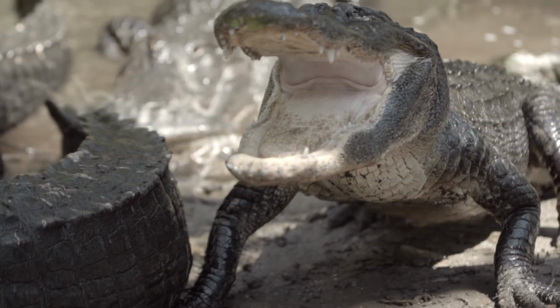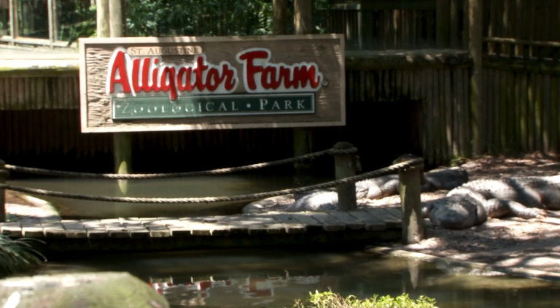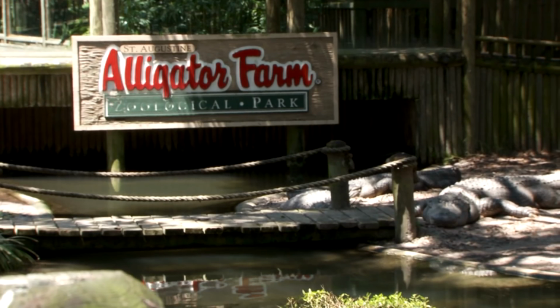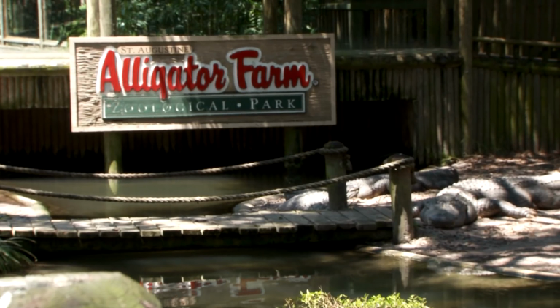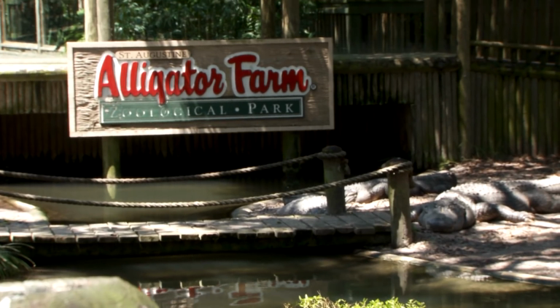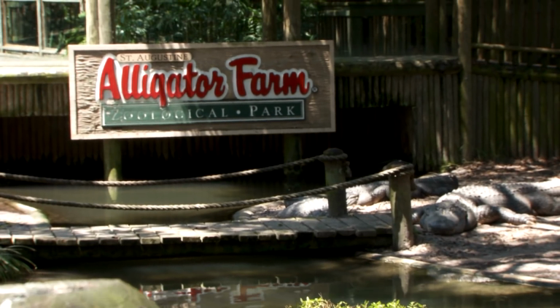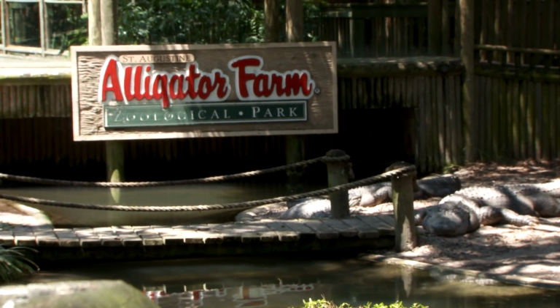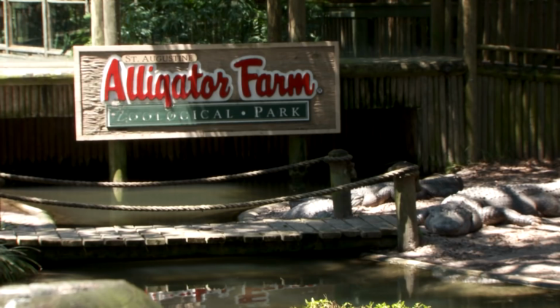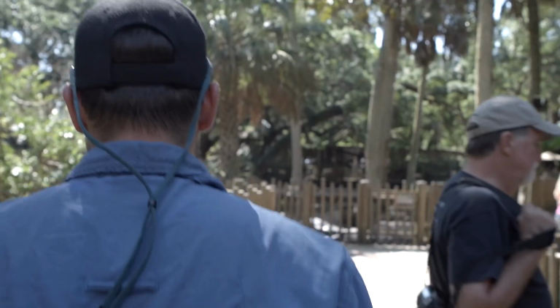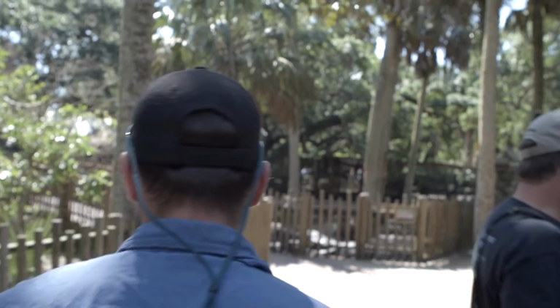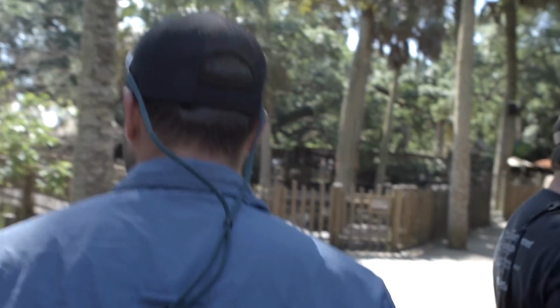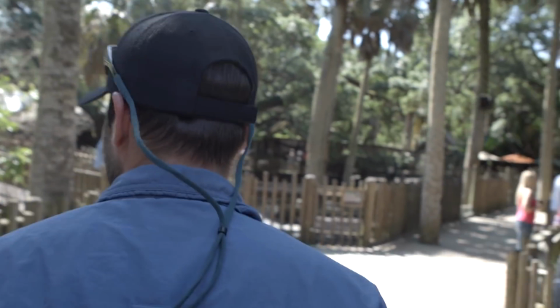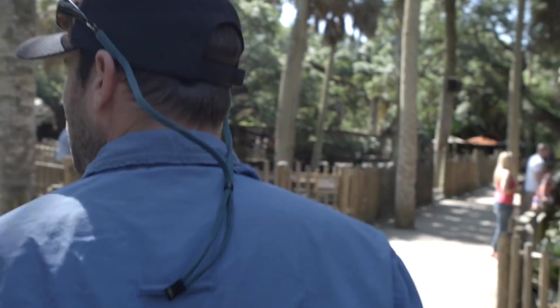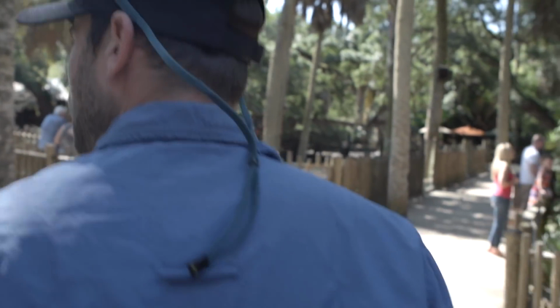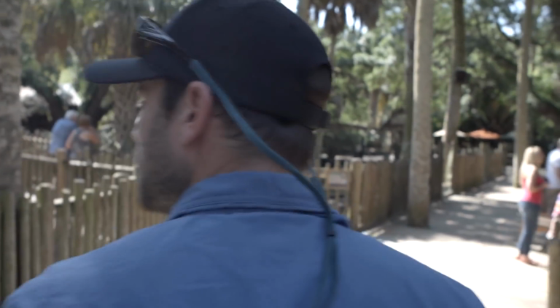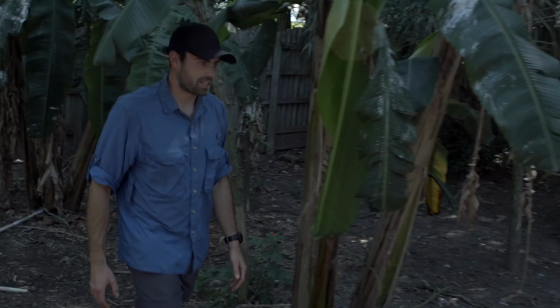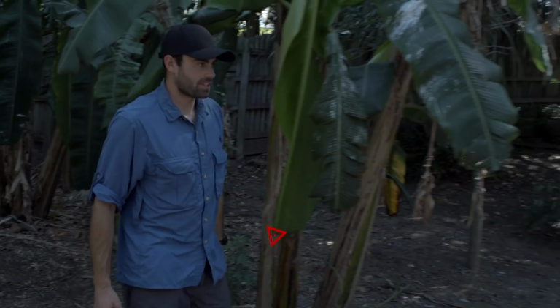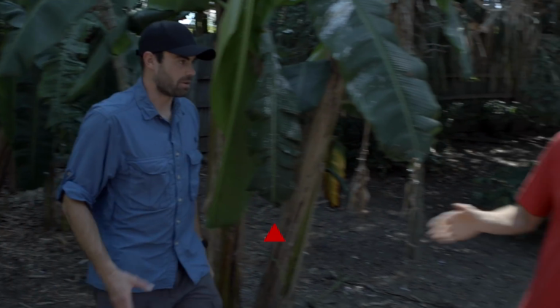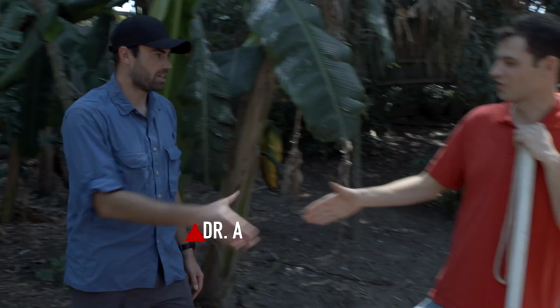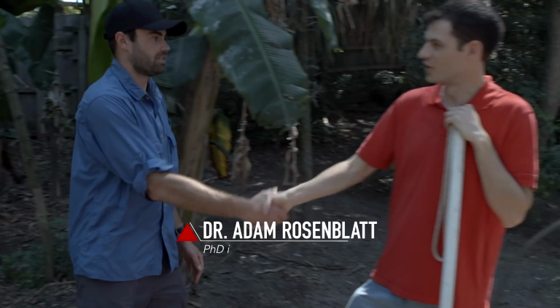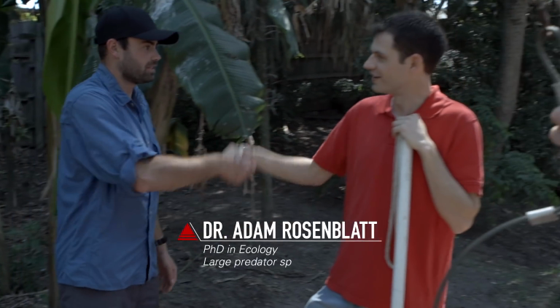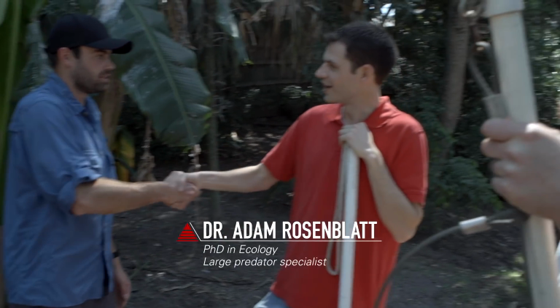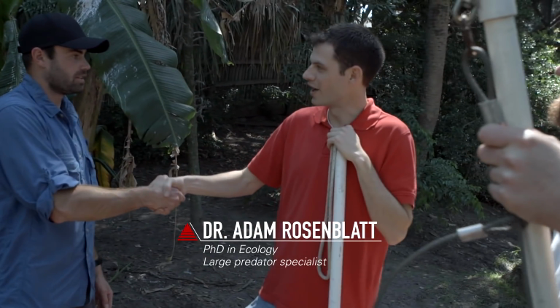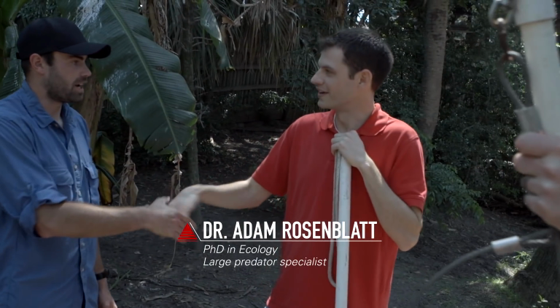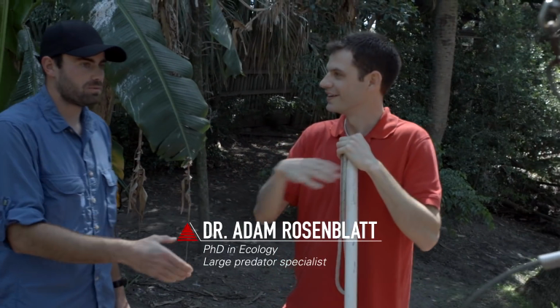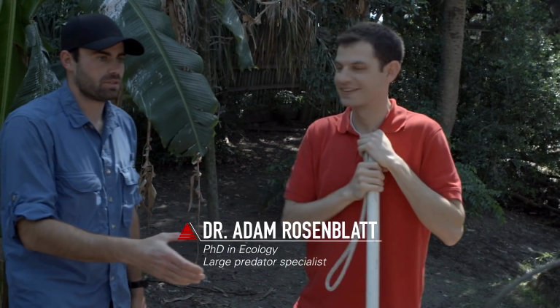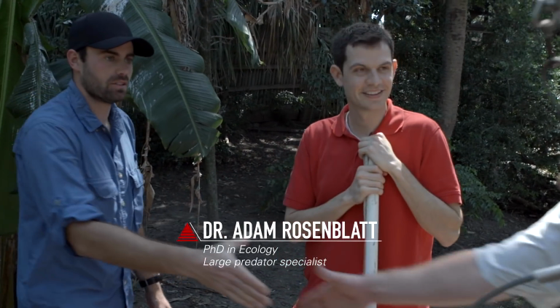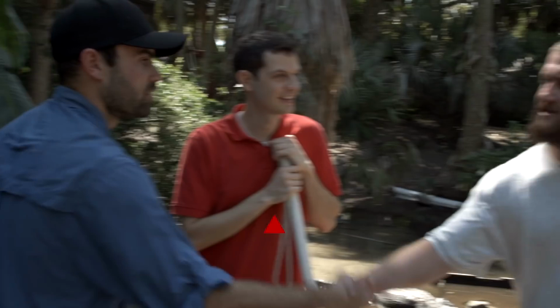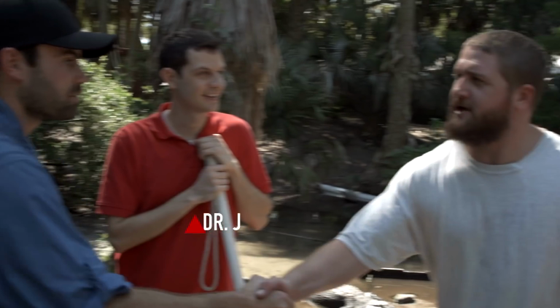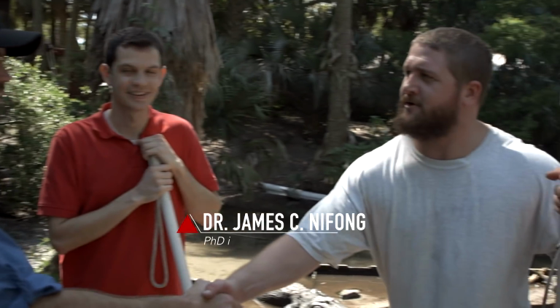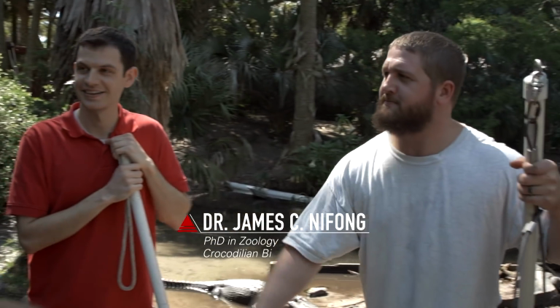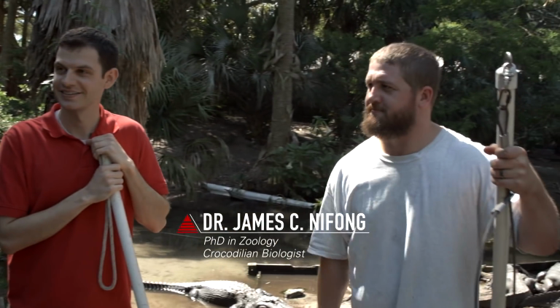I pay a visit to the St. Augustine Gator Farm to talk with two leading gator biologists, Drs. Adam Rosenblatt and James Knight.